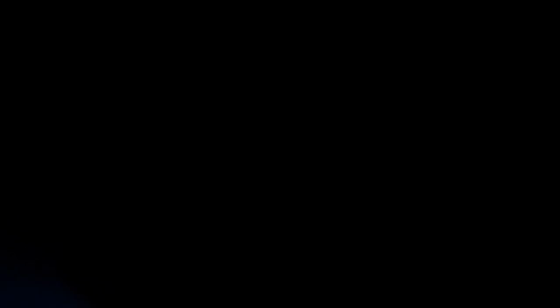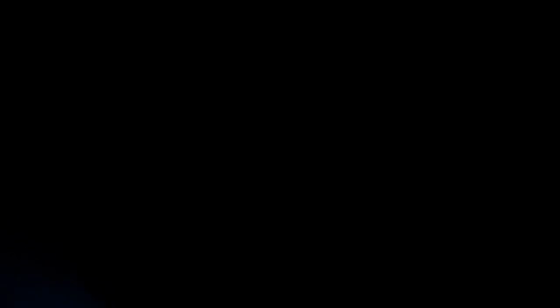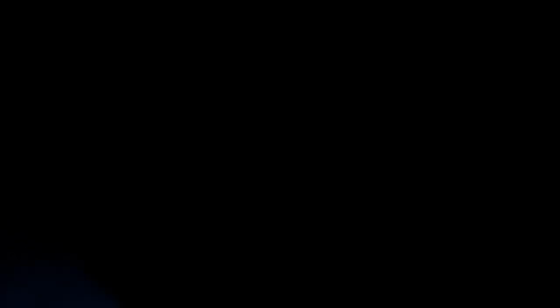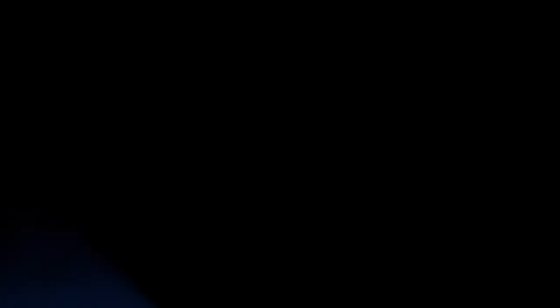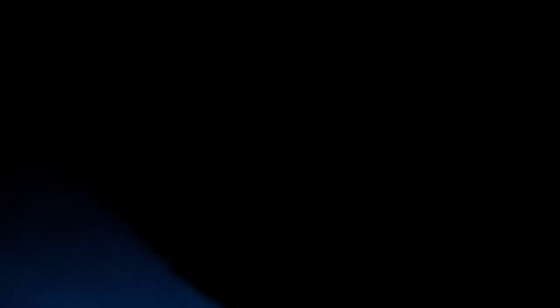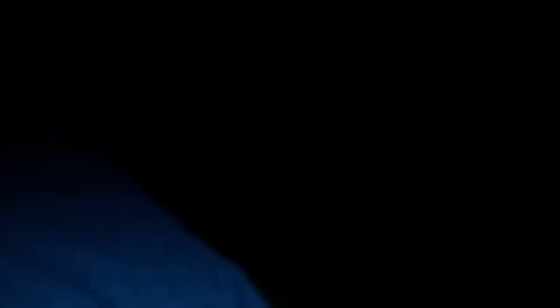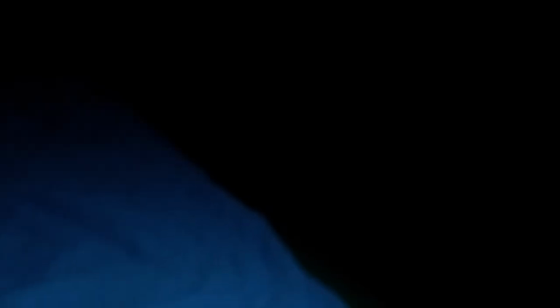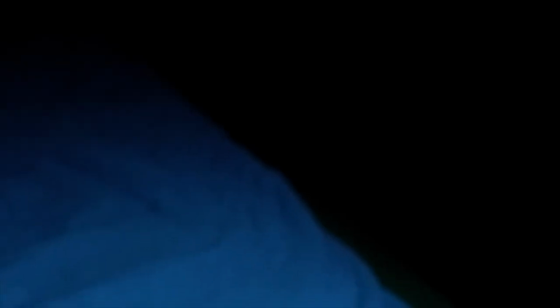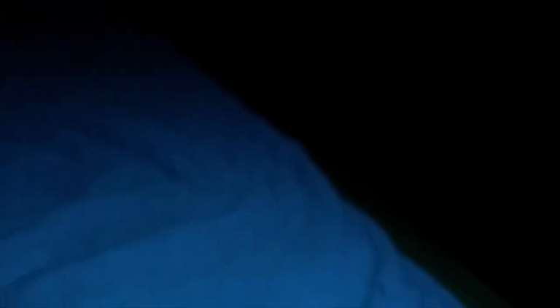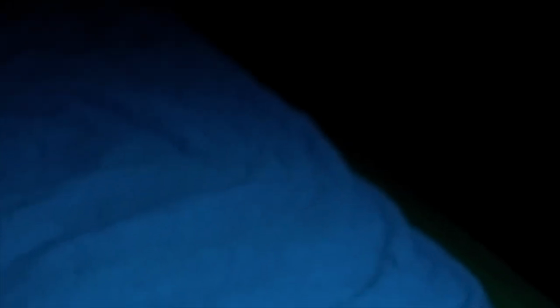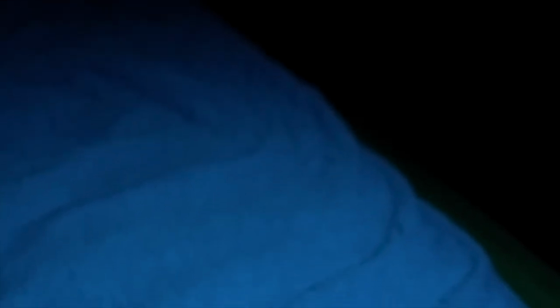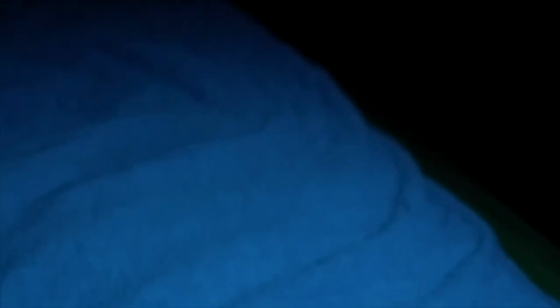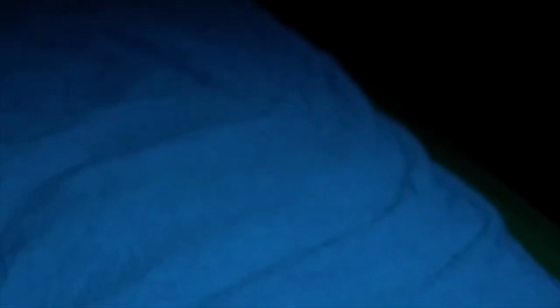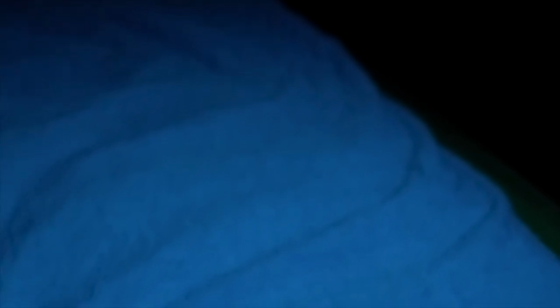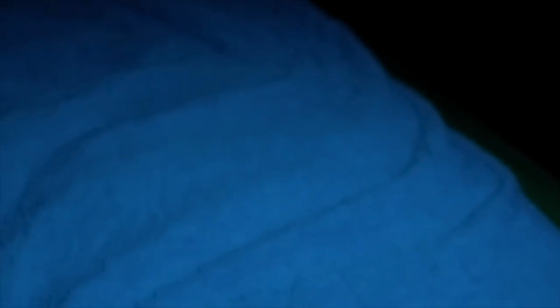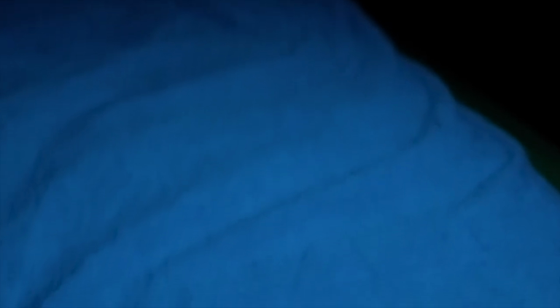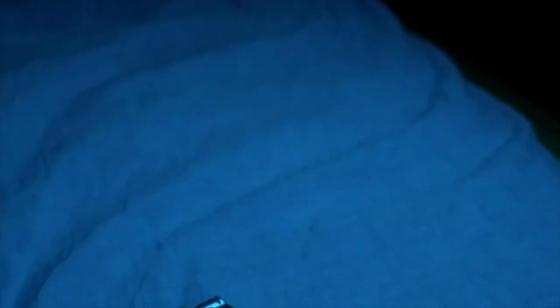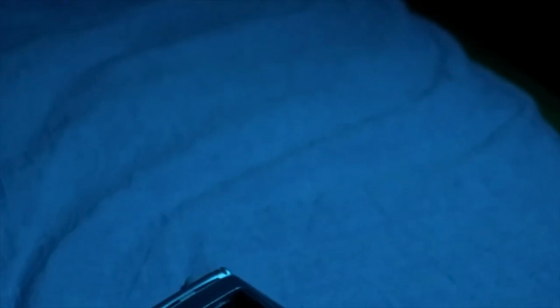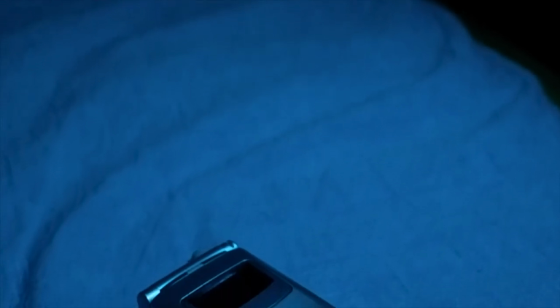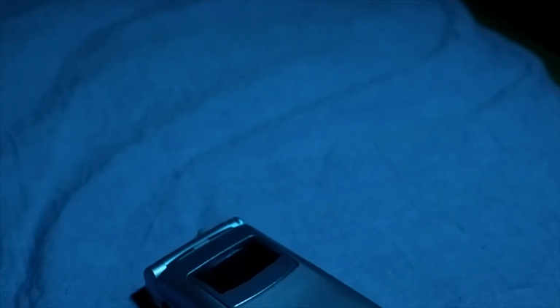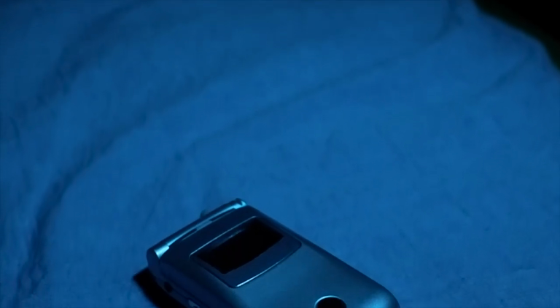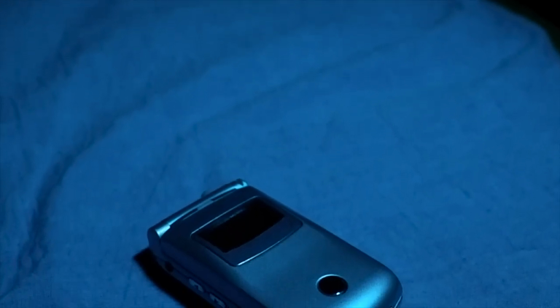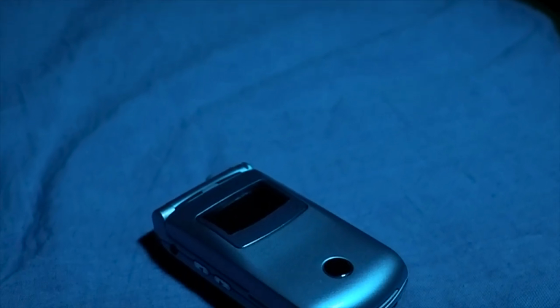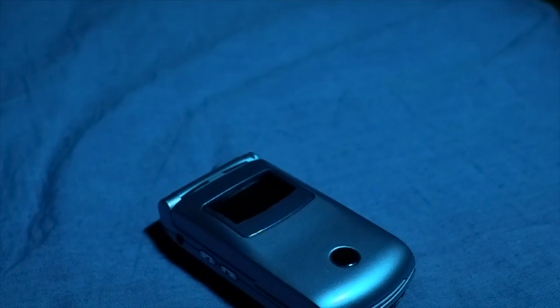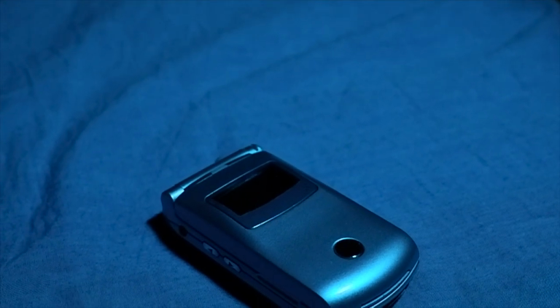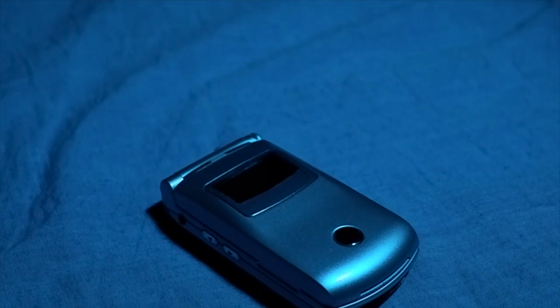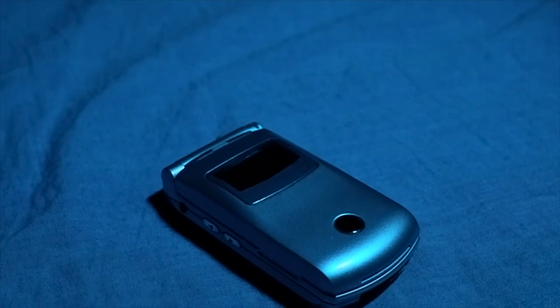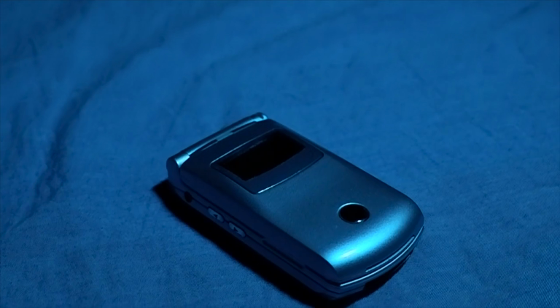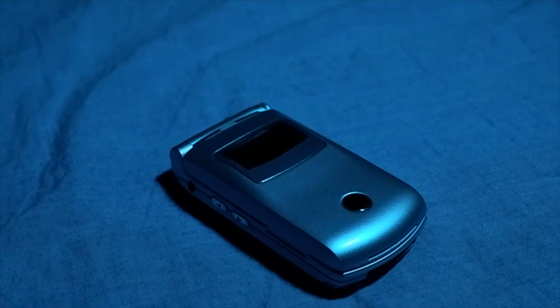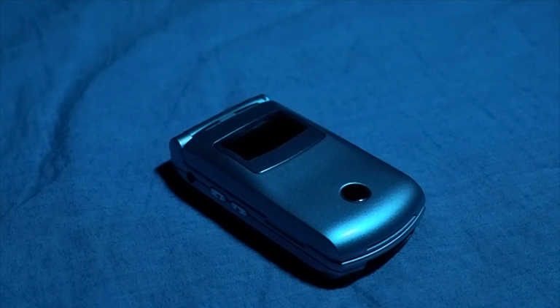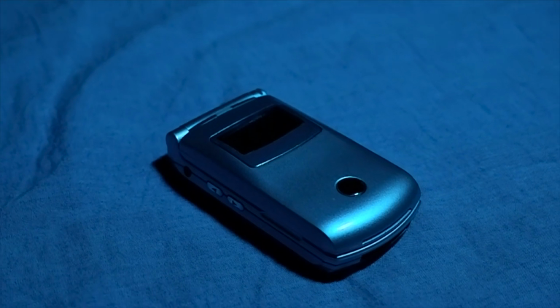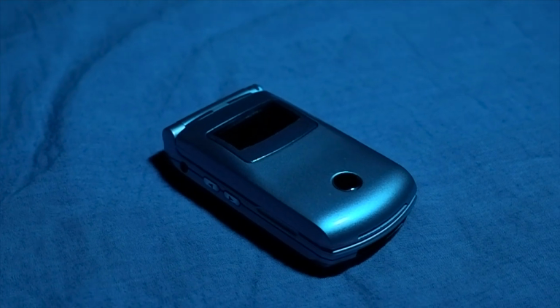Hey guys, Bokapixel here. A short while ago, I went to a local car boot sale and I found something special.